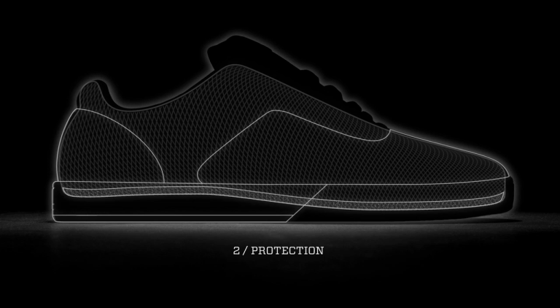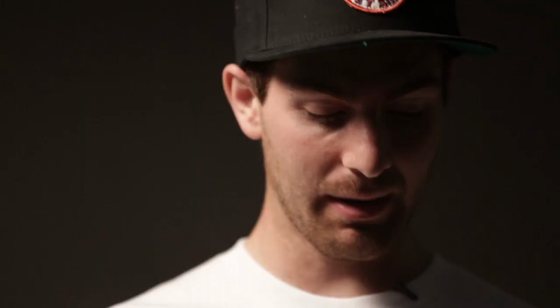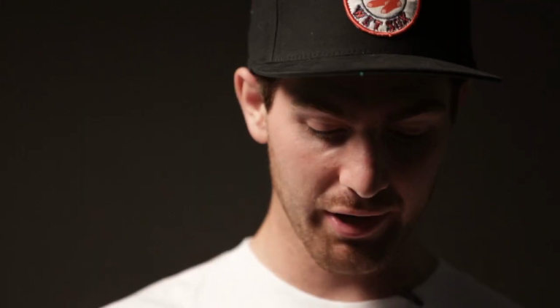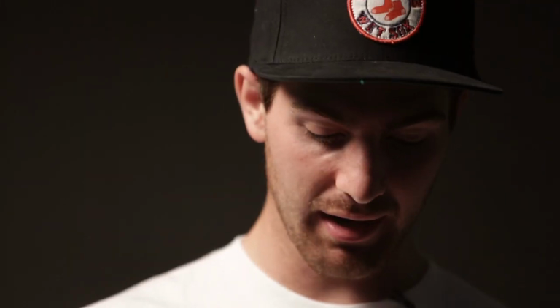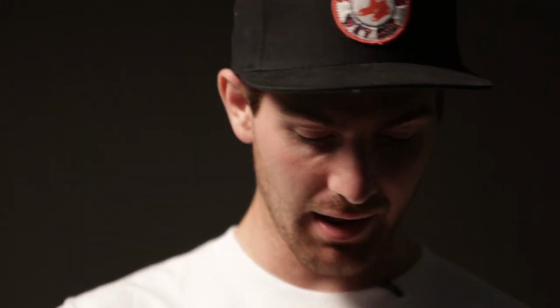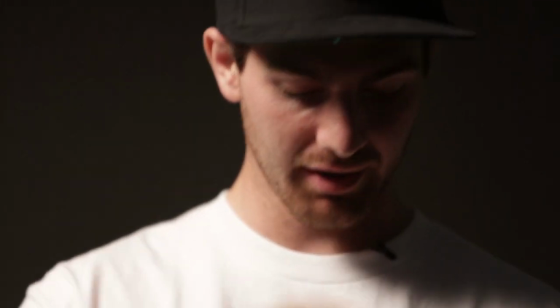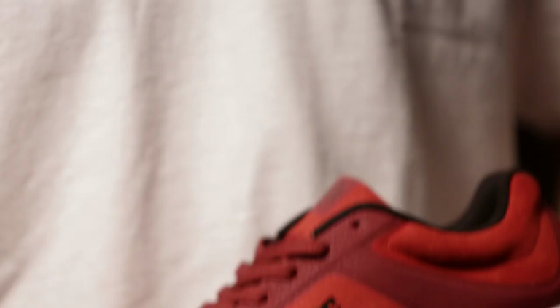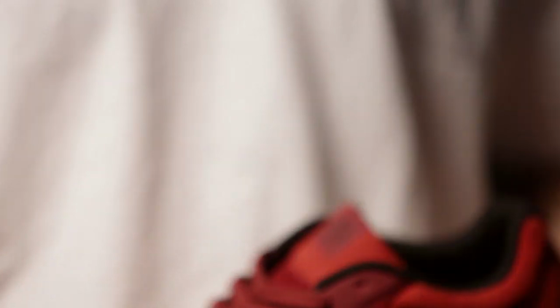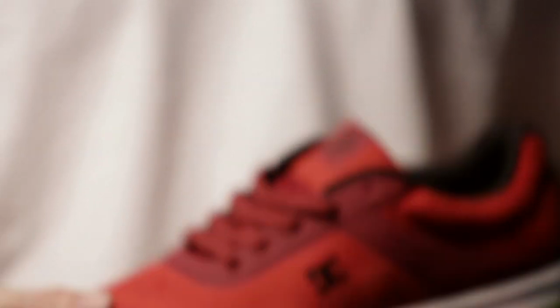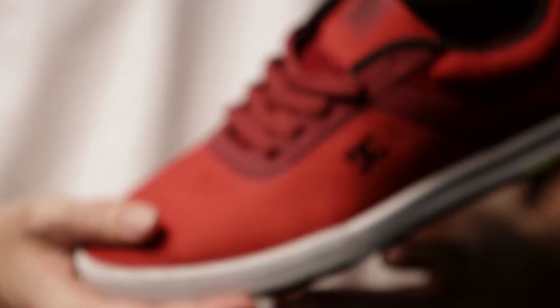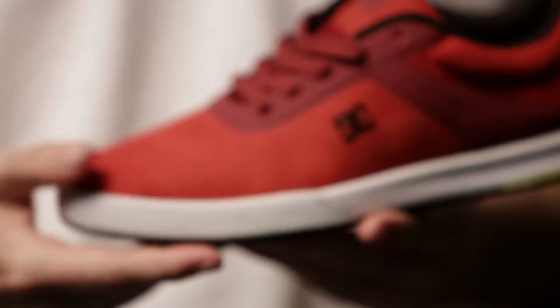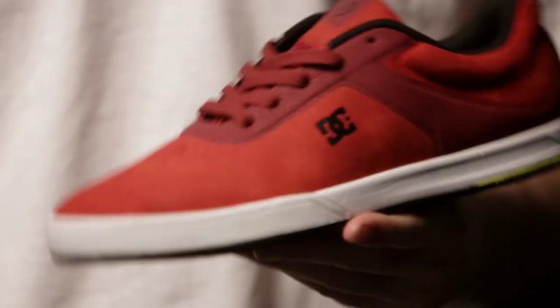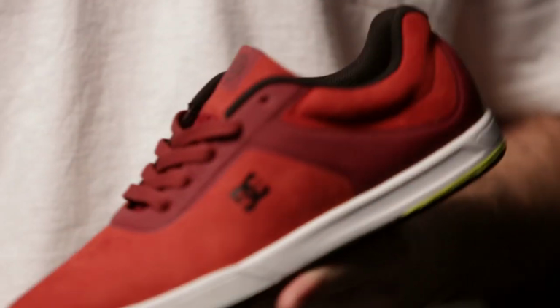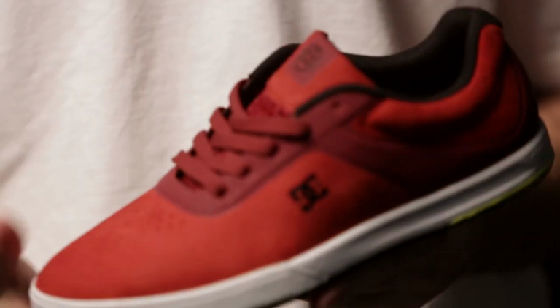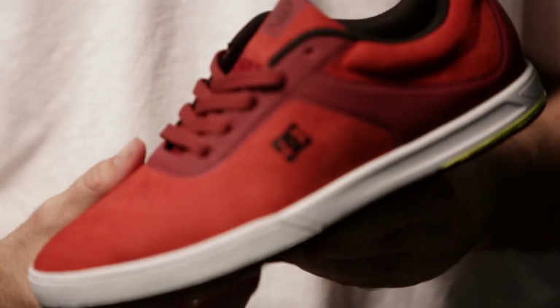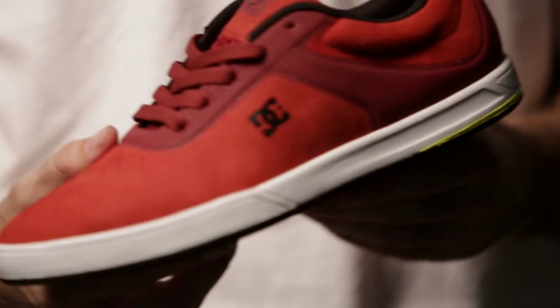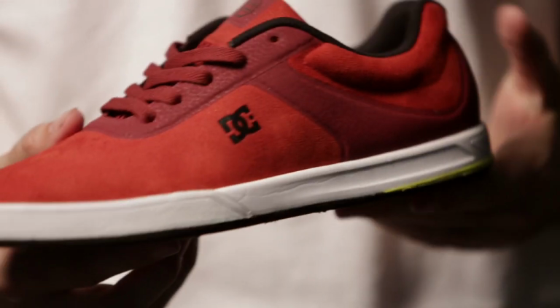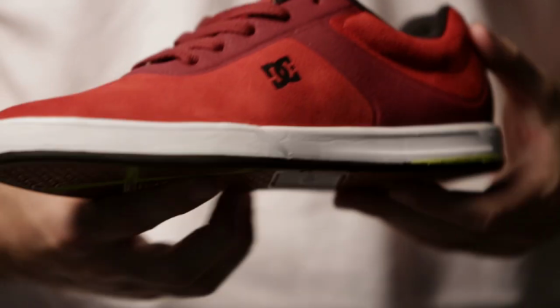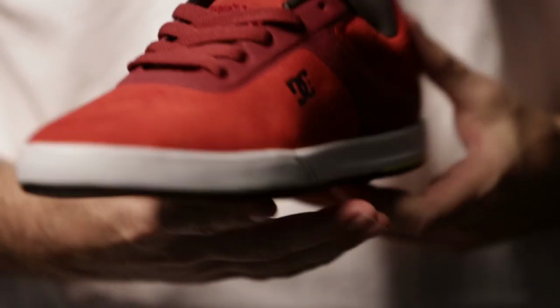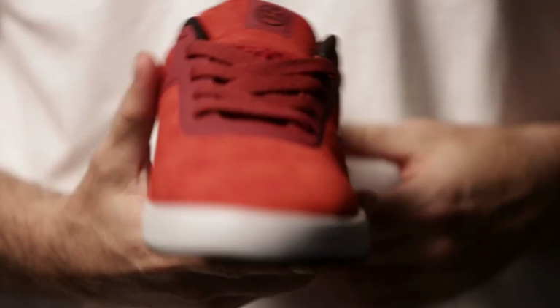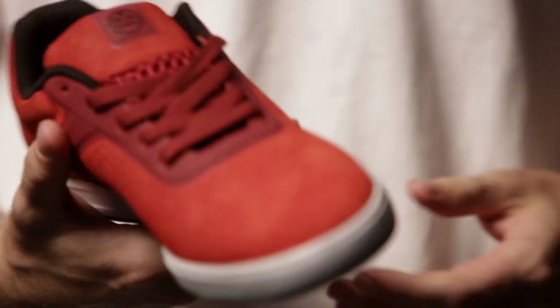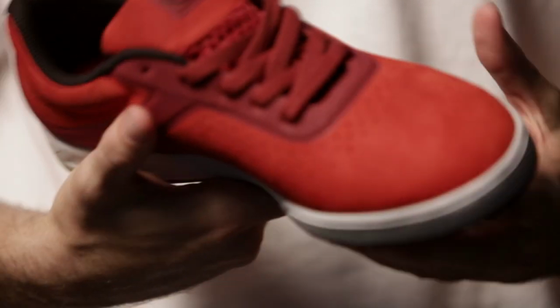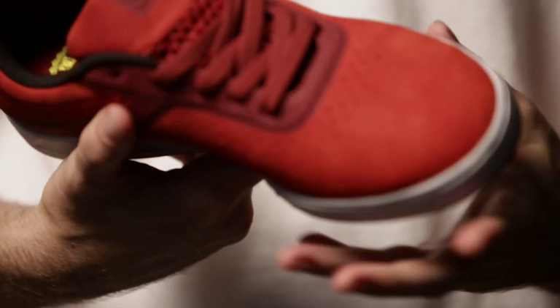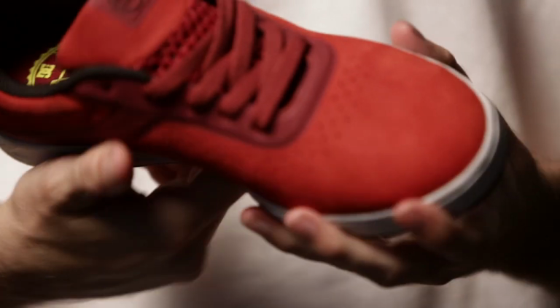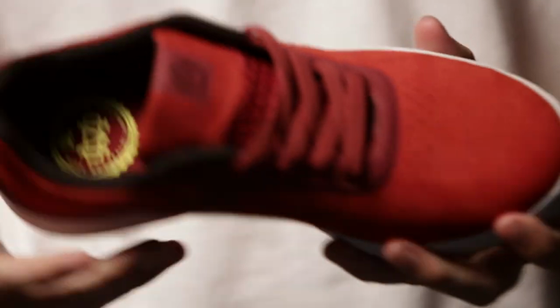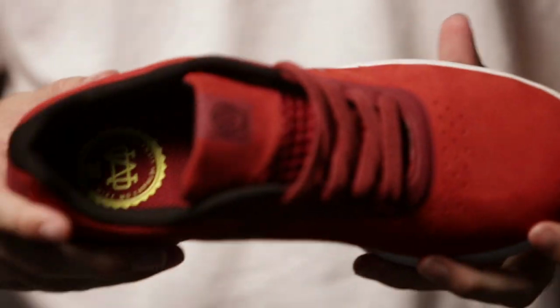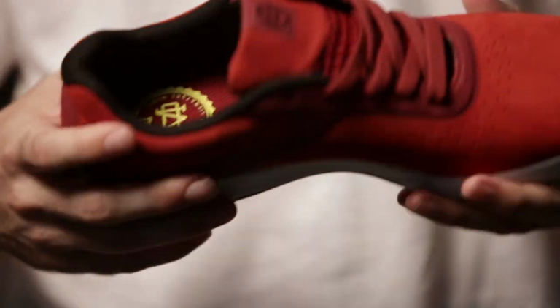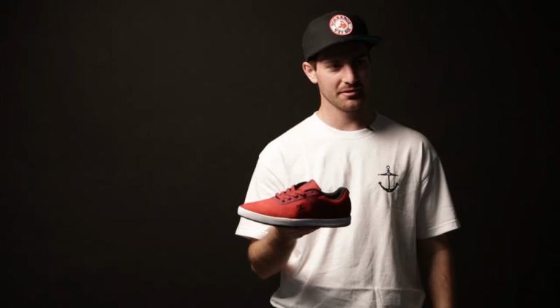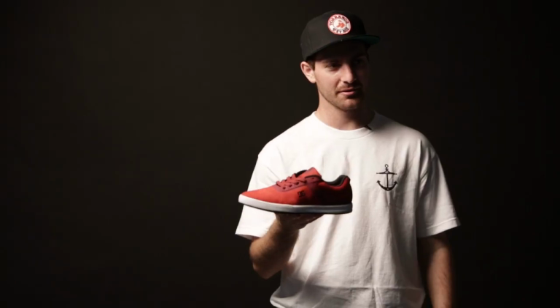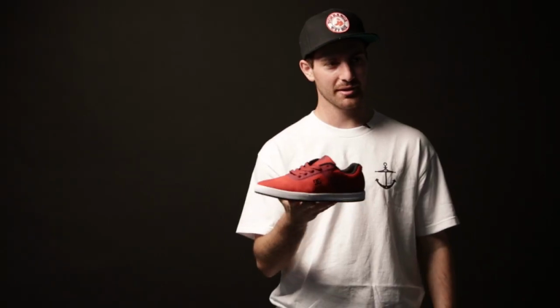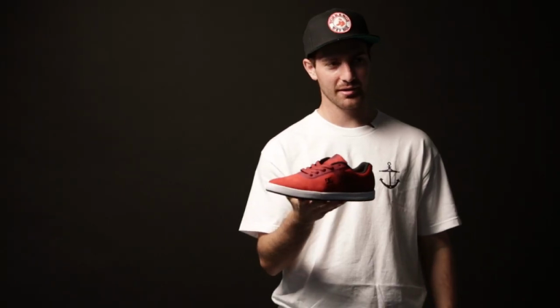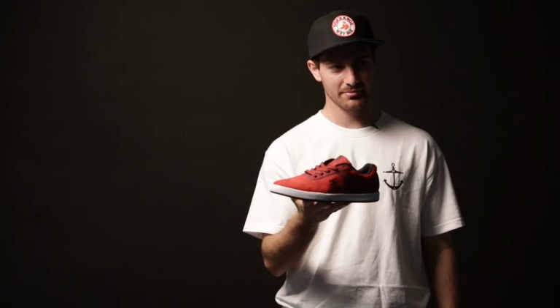I wanted nothing on this shoe. I want no seams, nothing you can rip. The nice thing is it's so light, too. You pick it up.